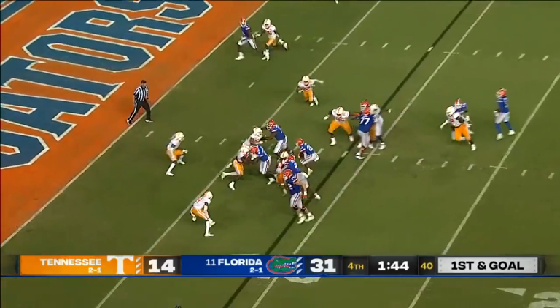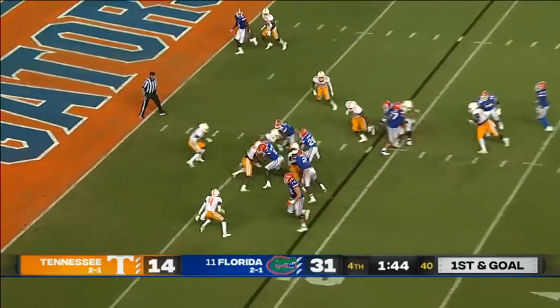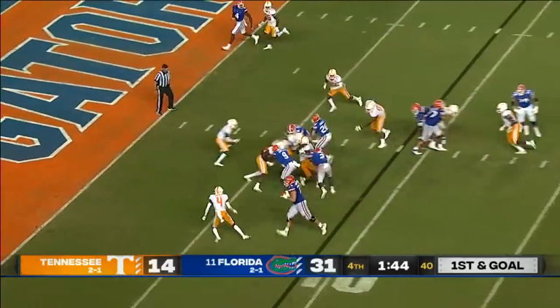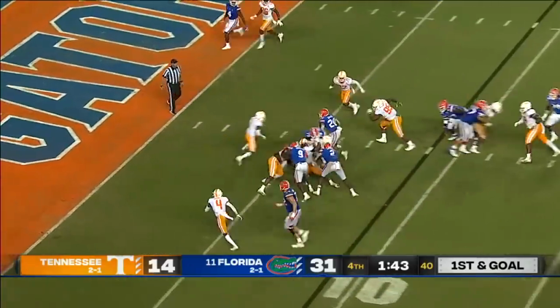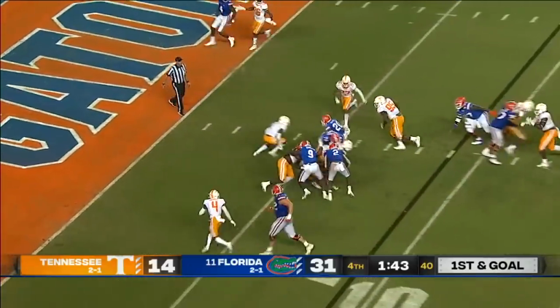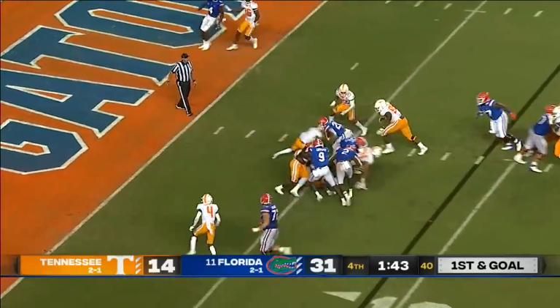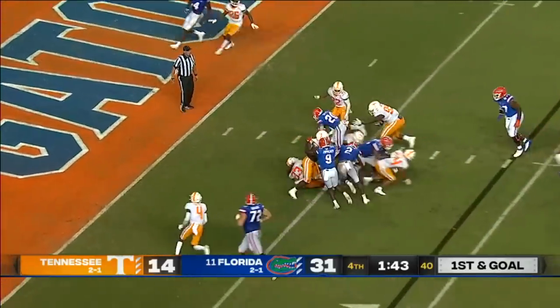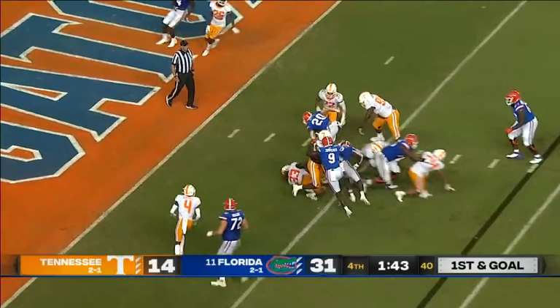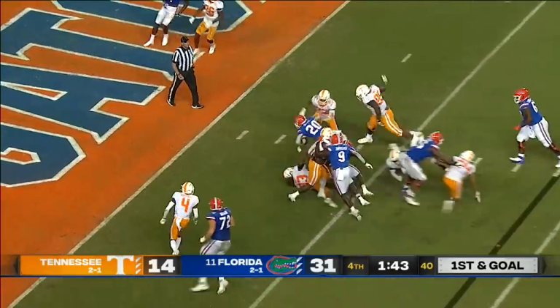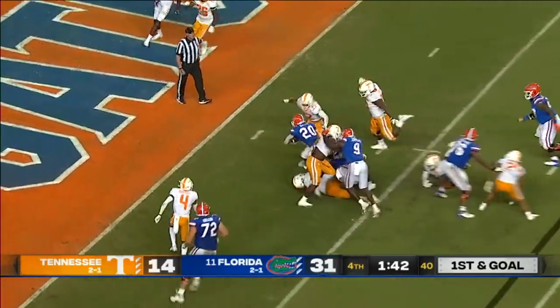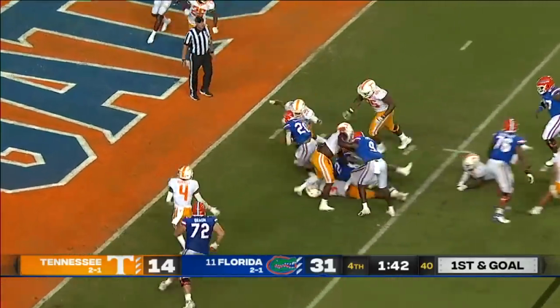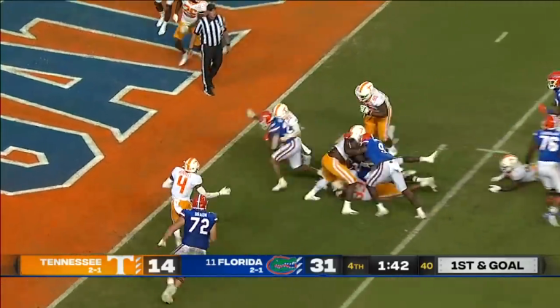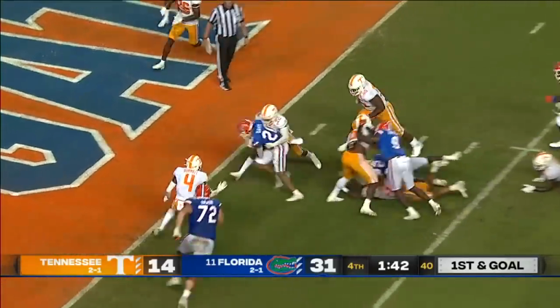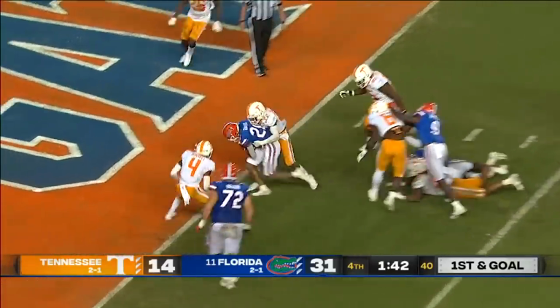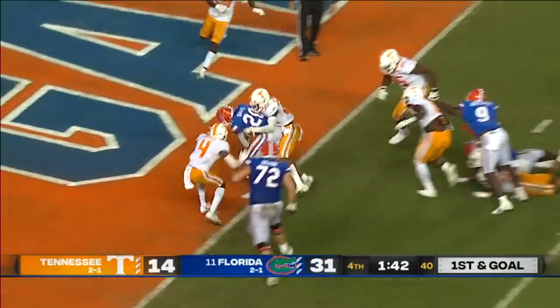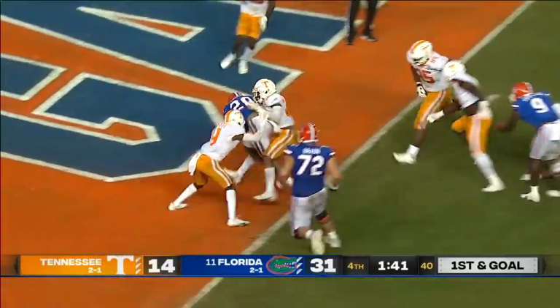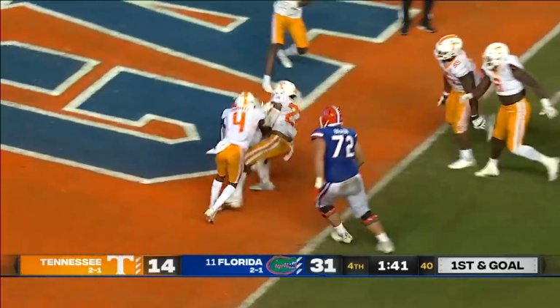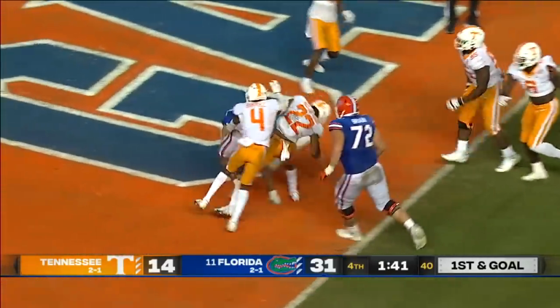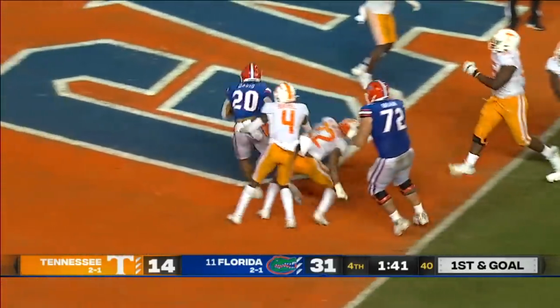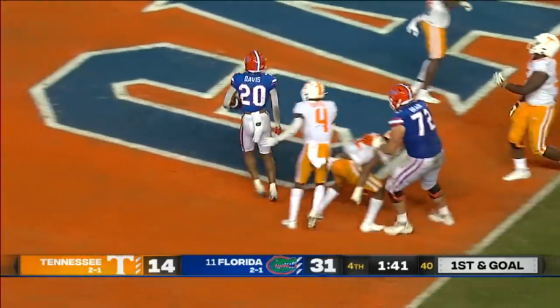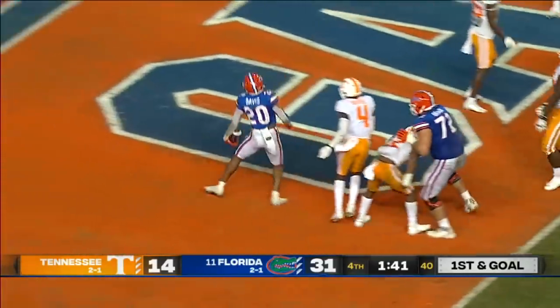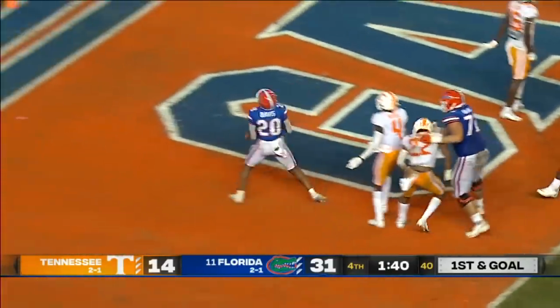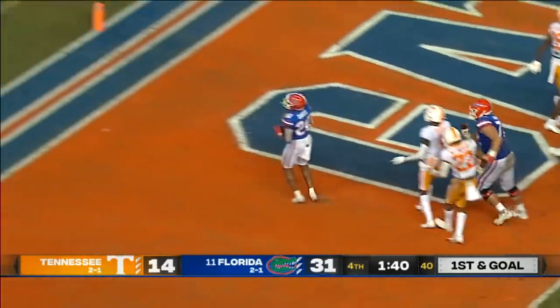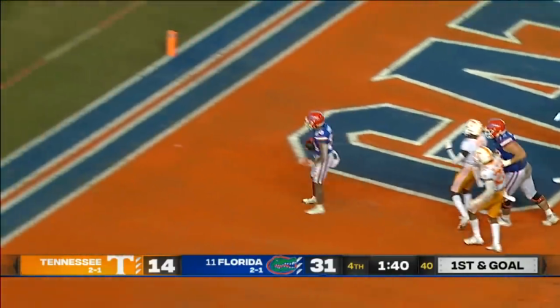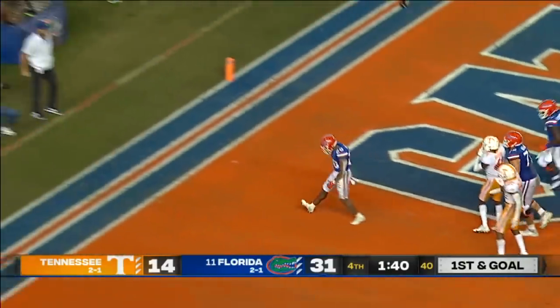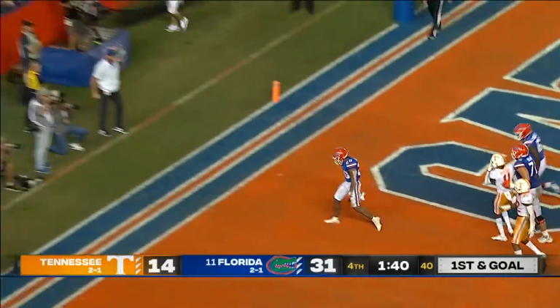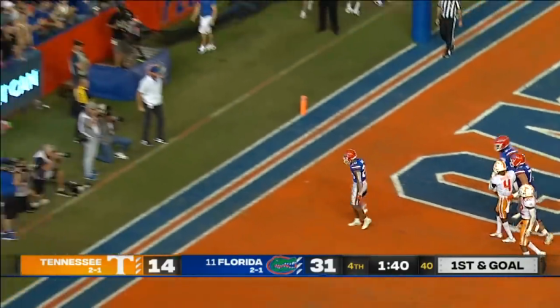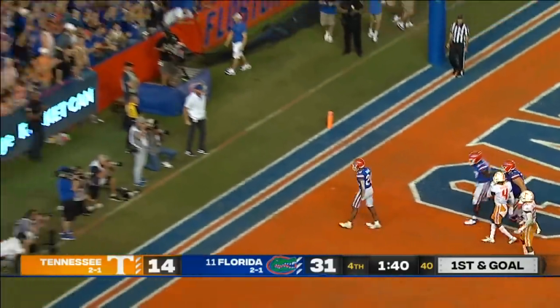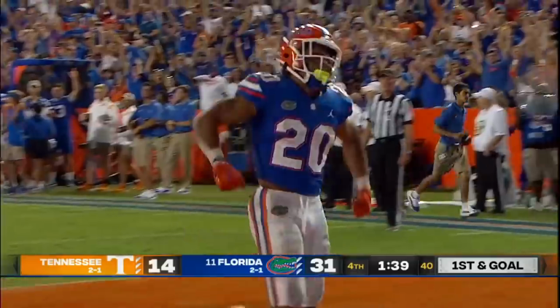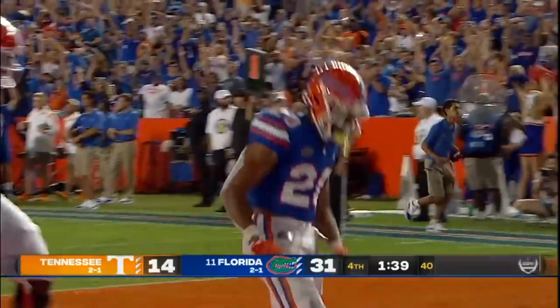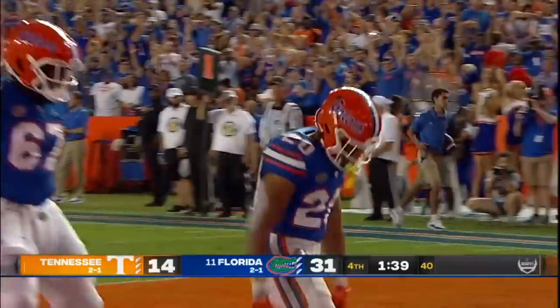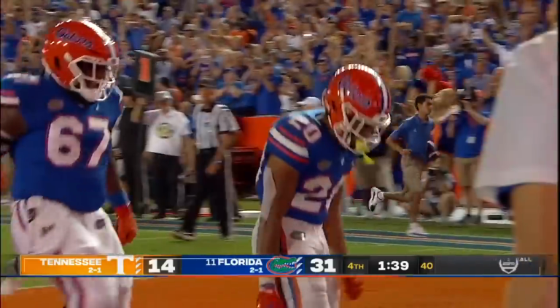Davis — into the end zone! Florida racking it up now.